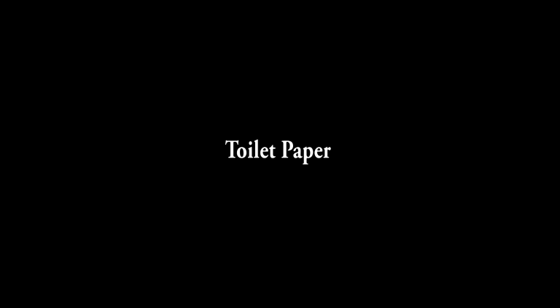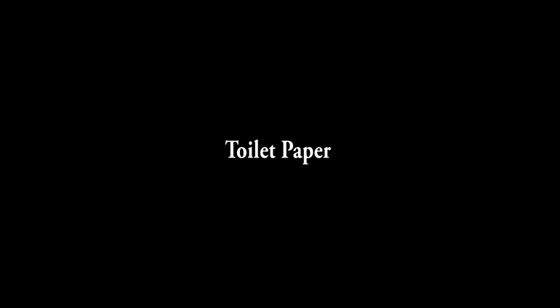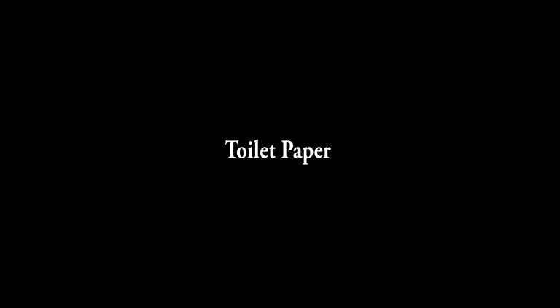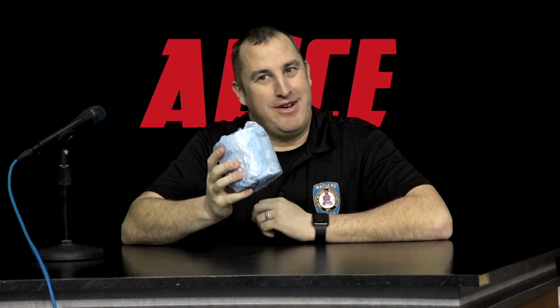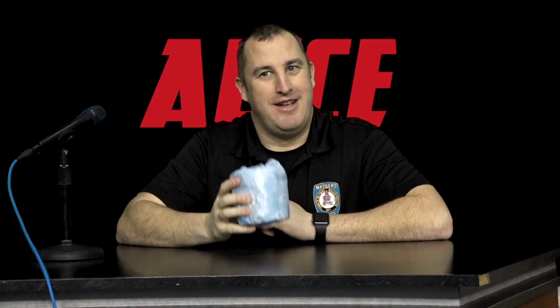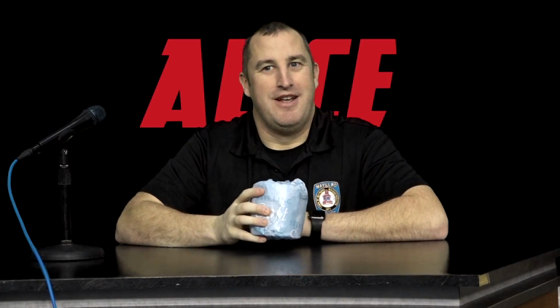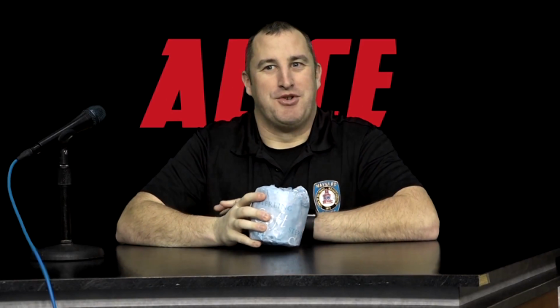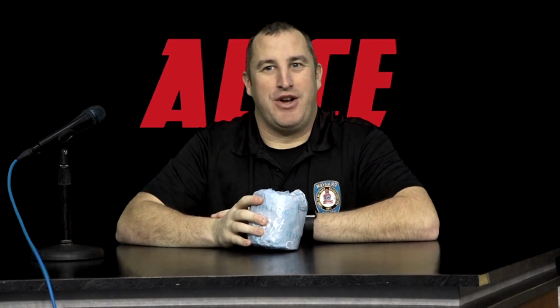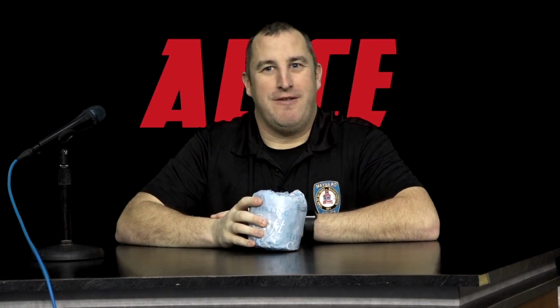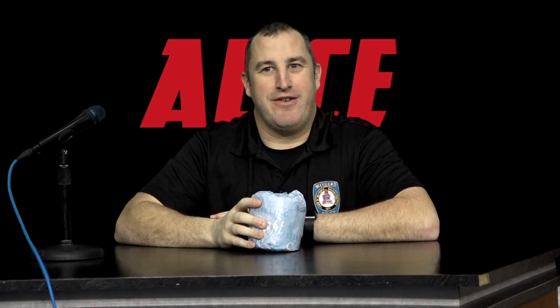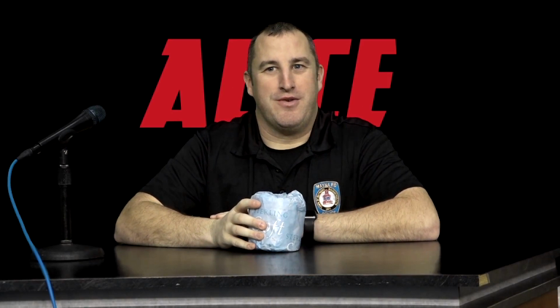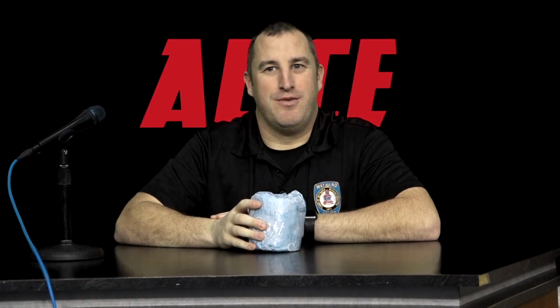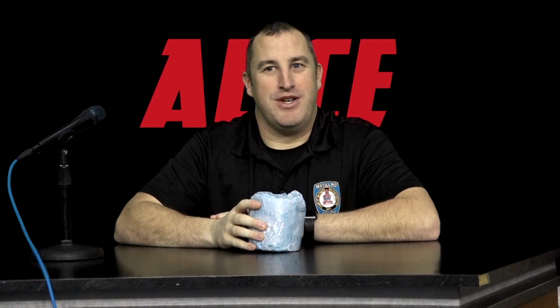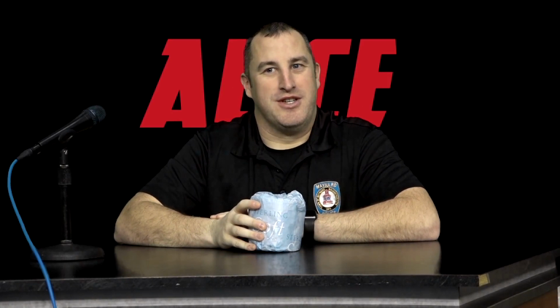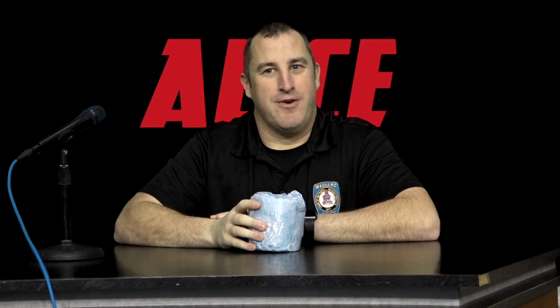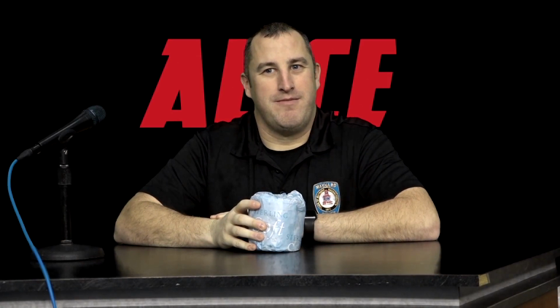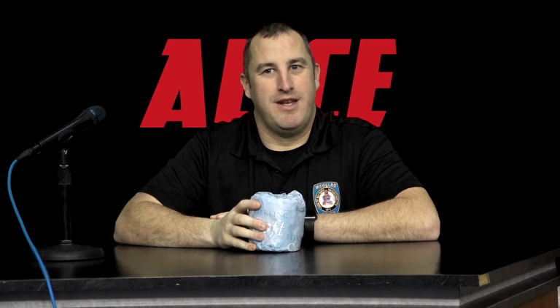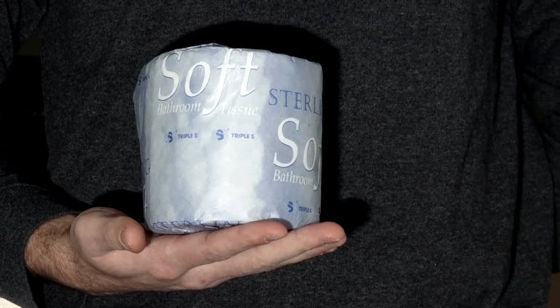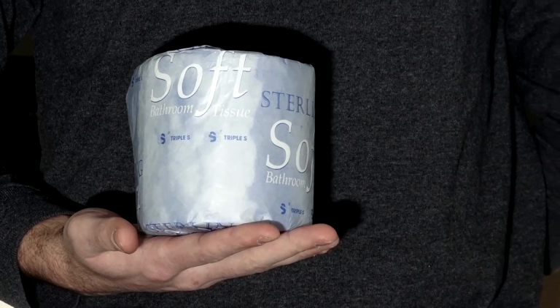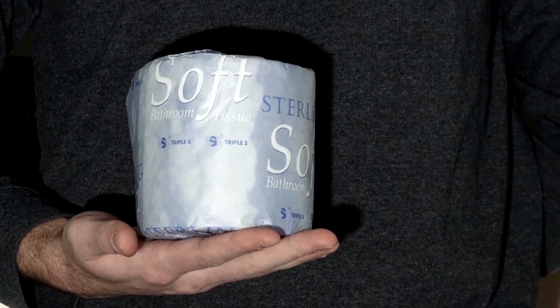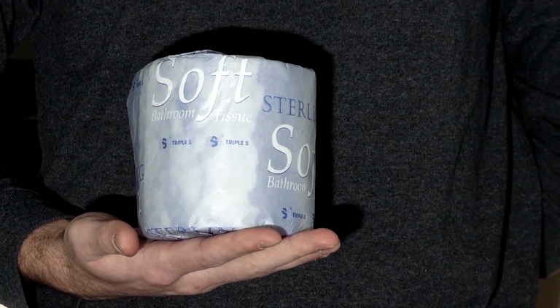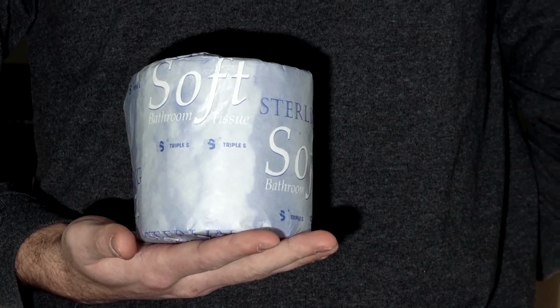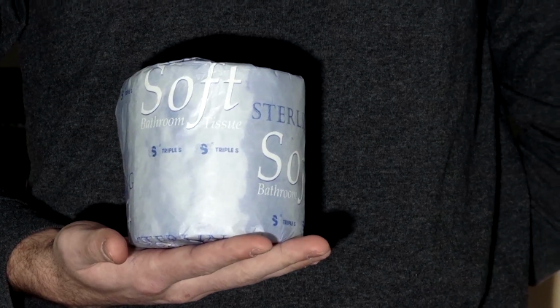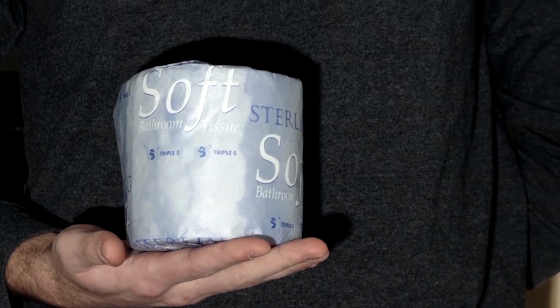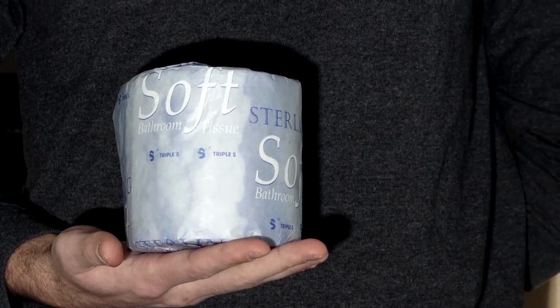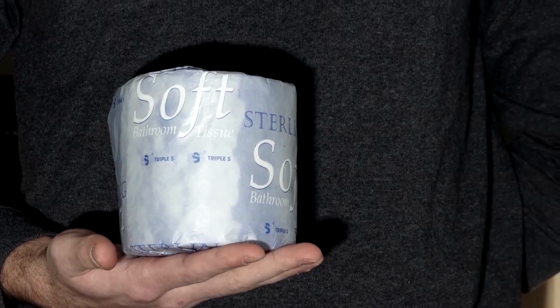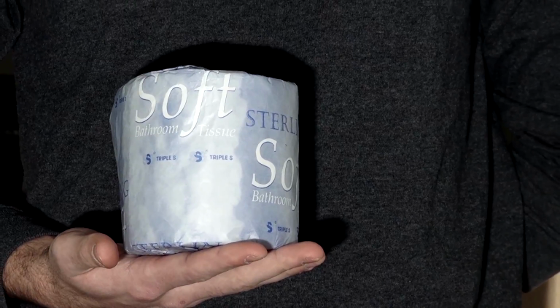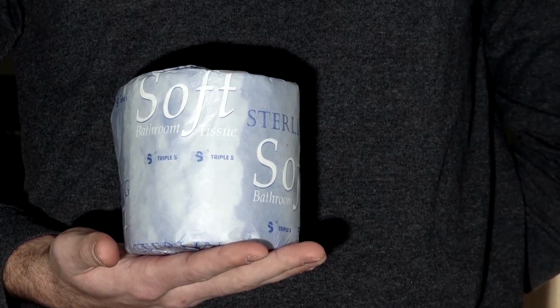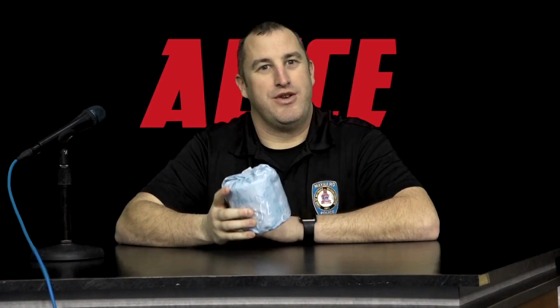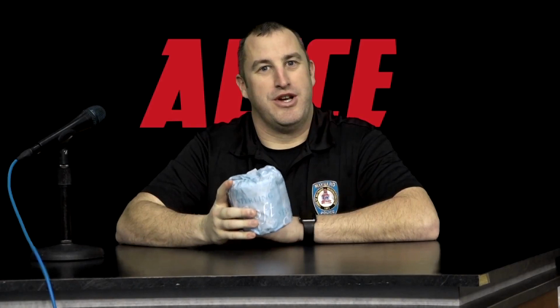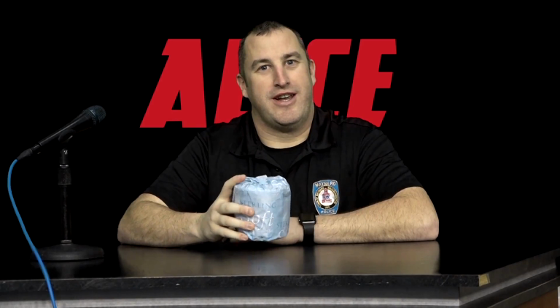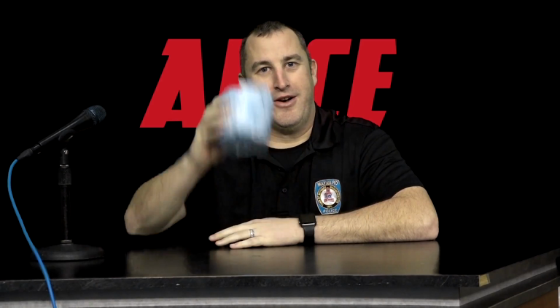Toilet paper — I'm sure we can all figure out what to use this for. Other than its obvious purposes, this too can be used during a counter.